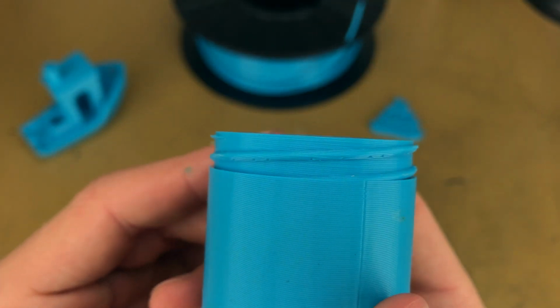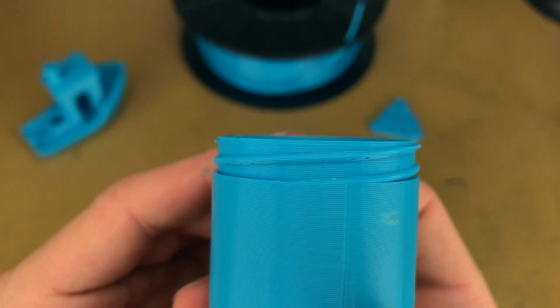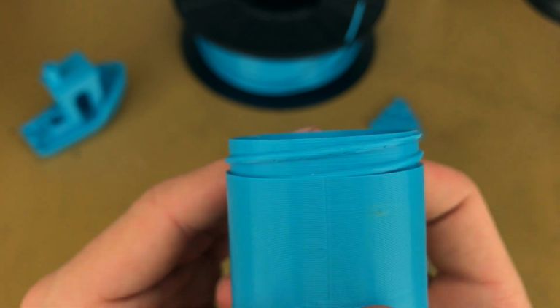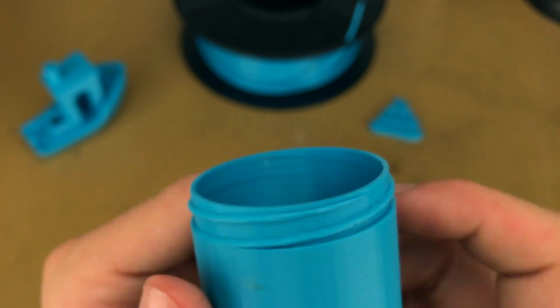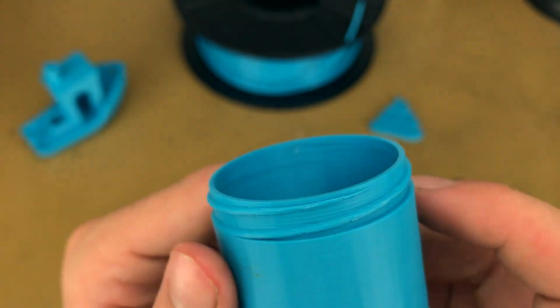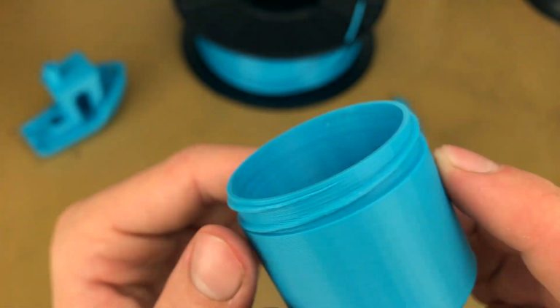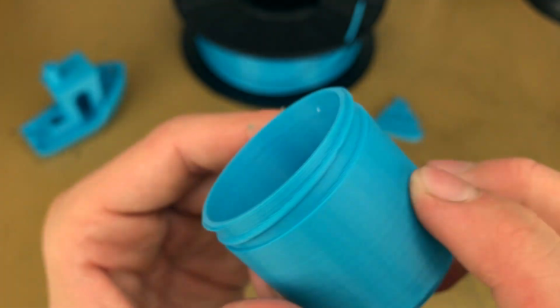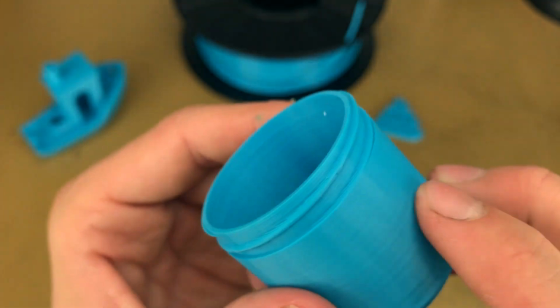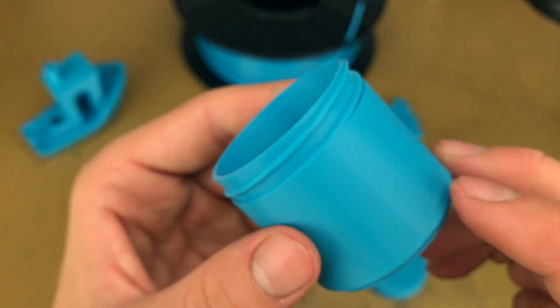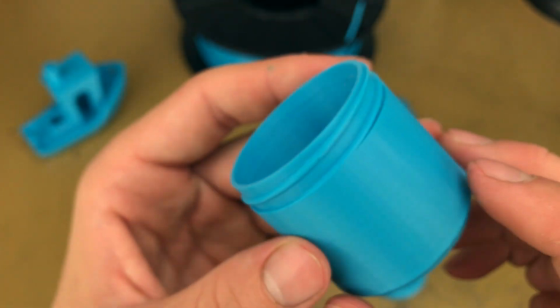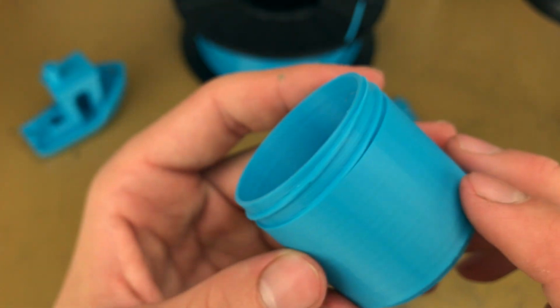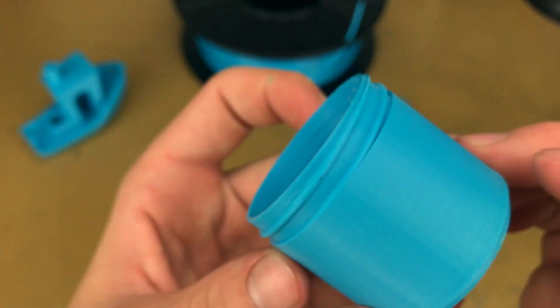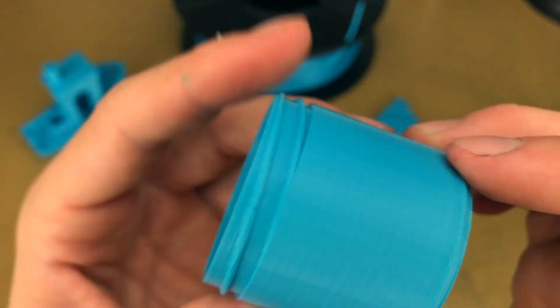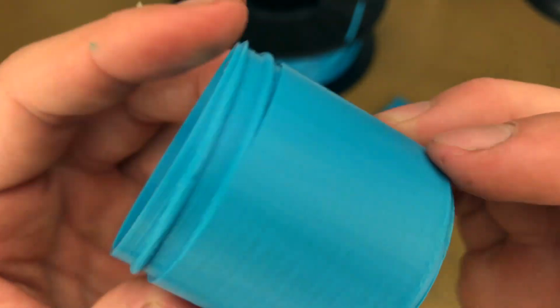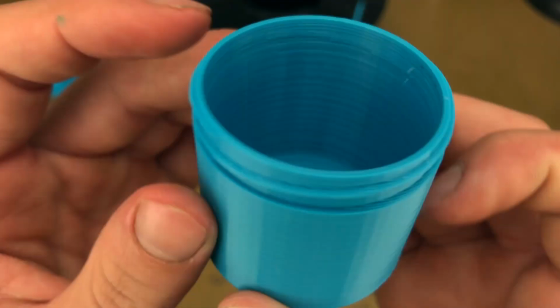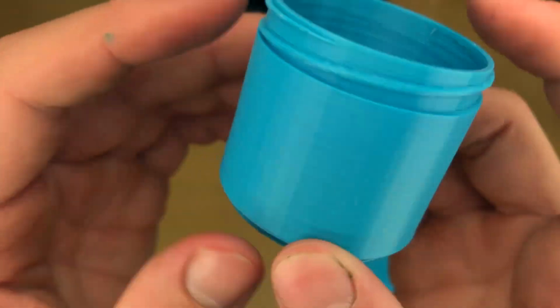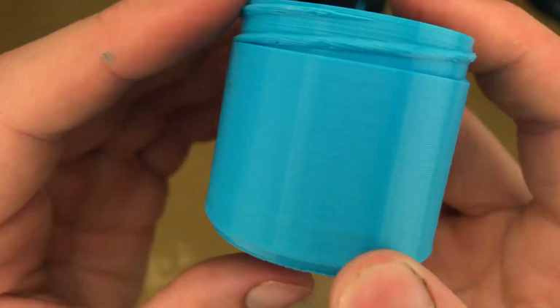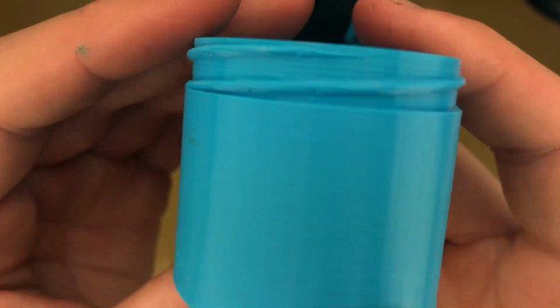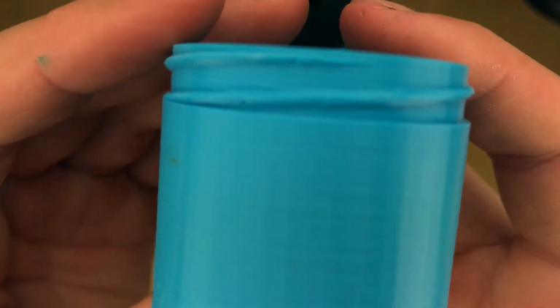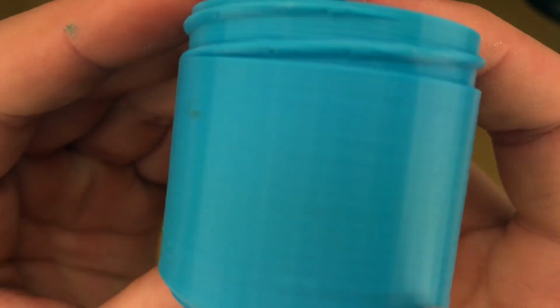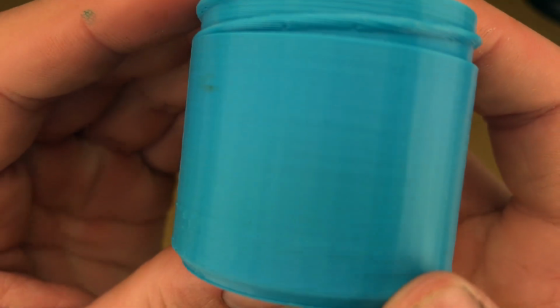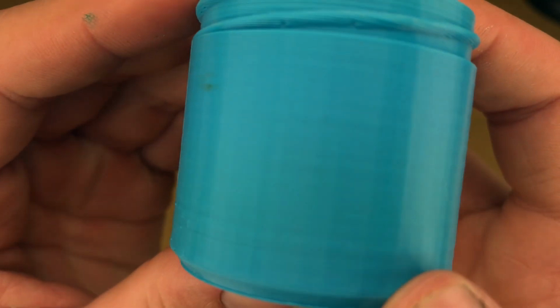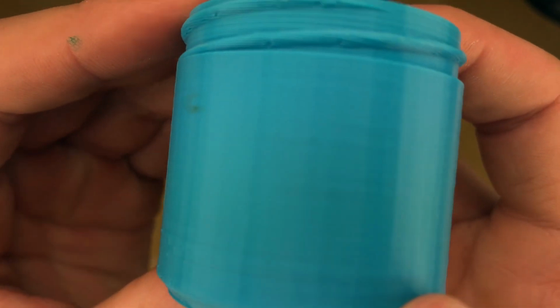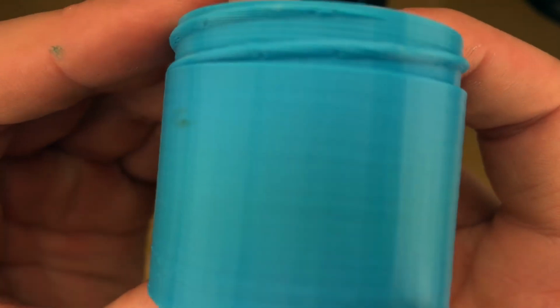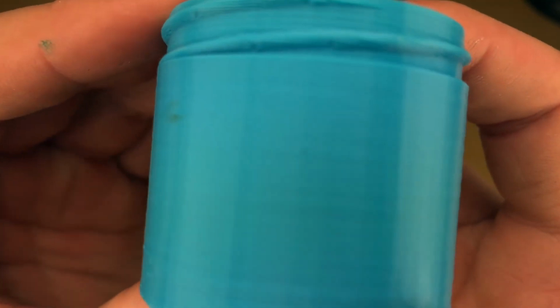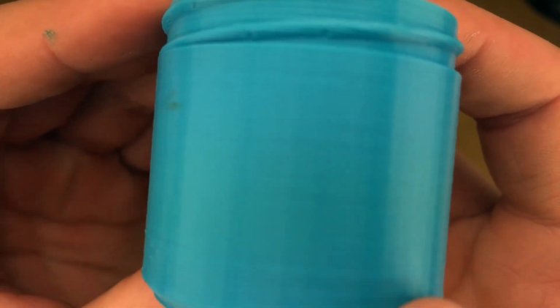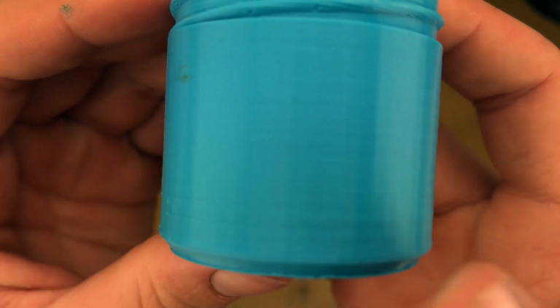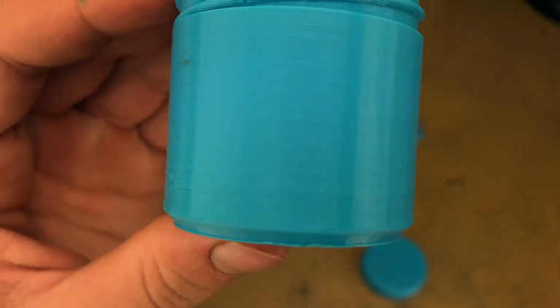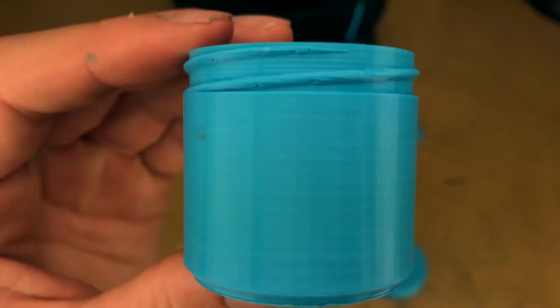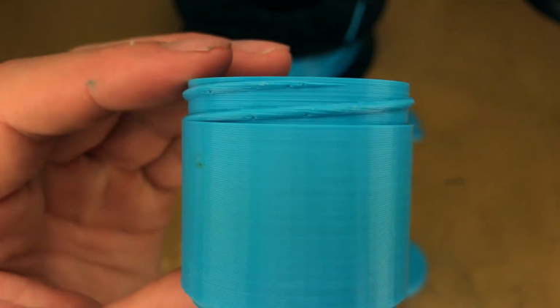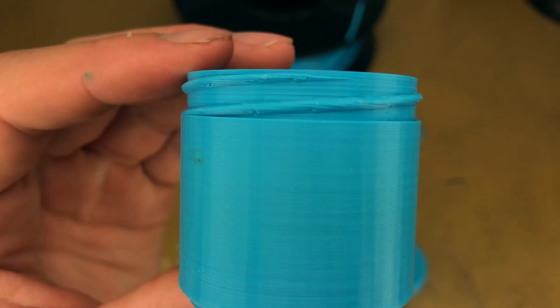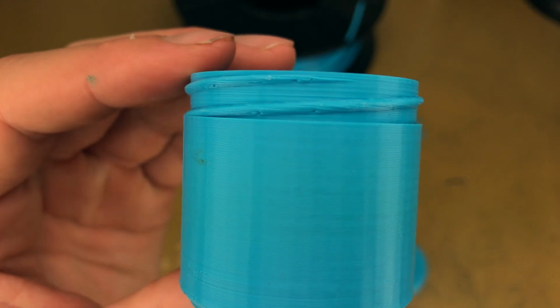Threads look good. Layer lines look really good.